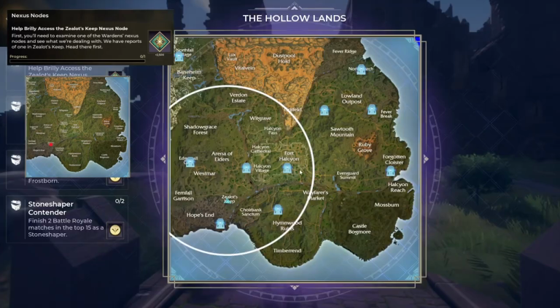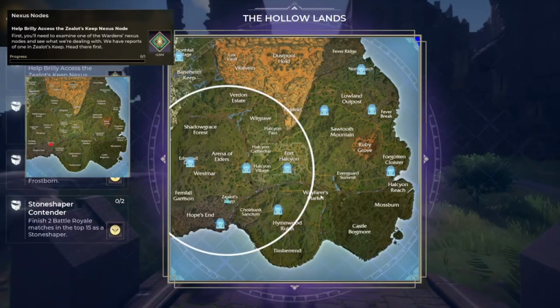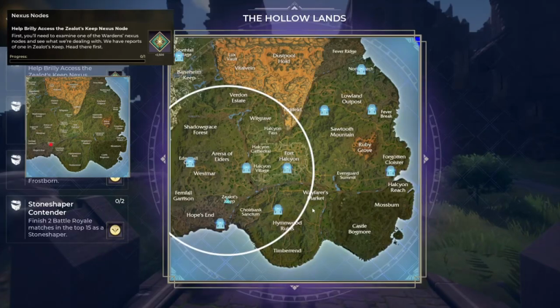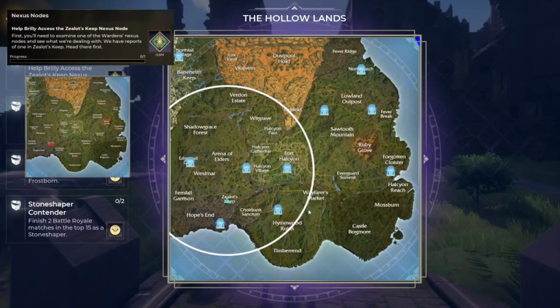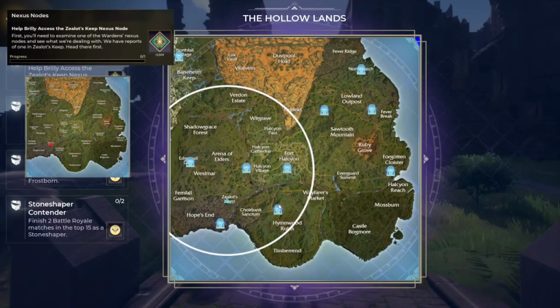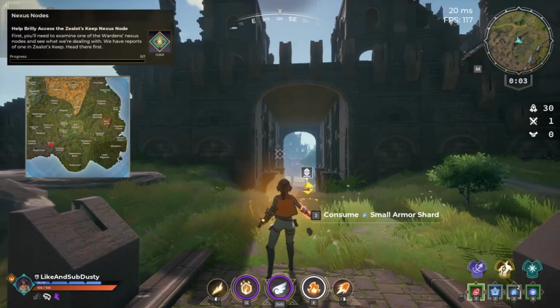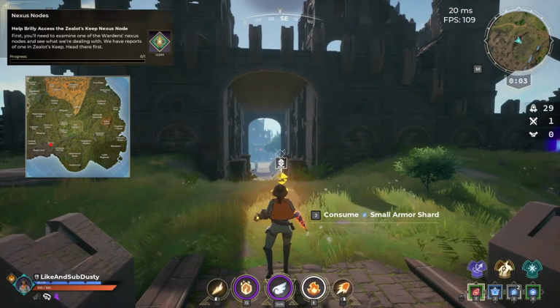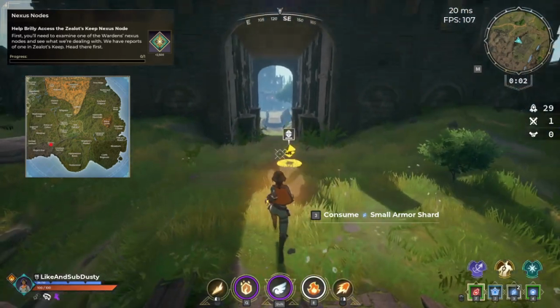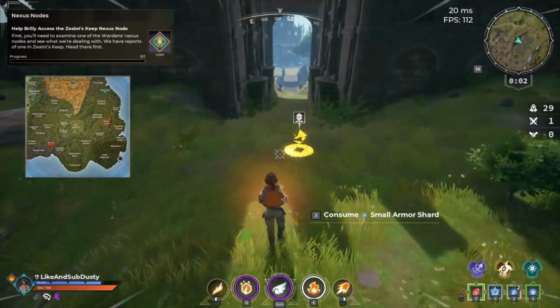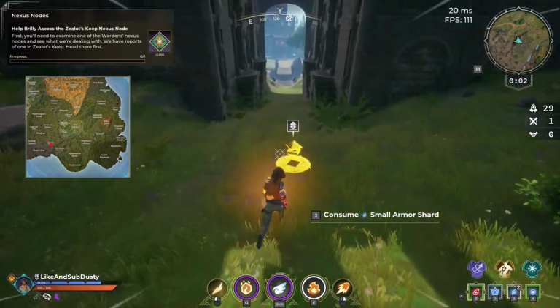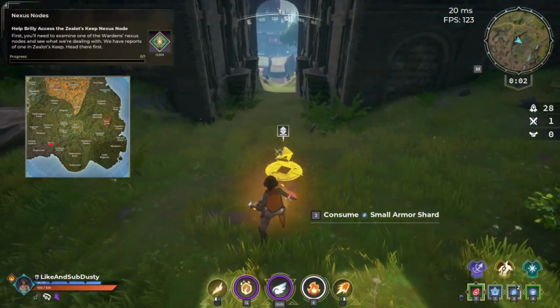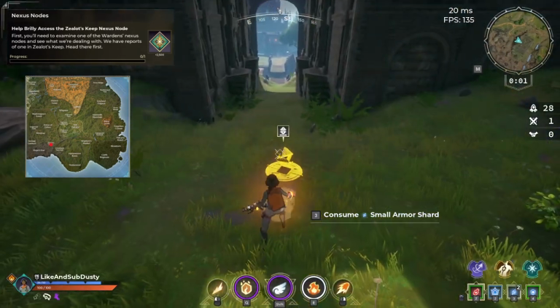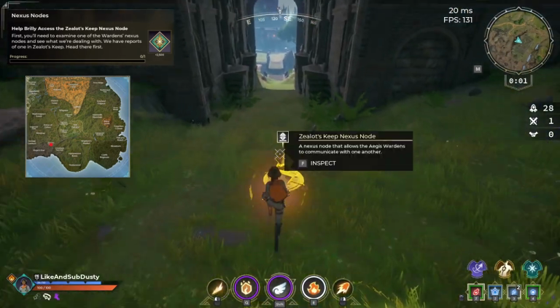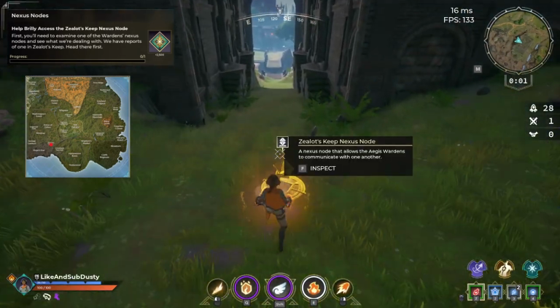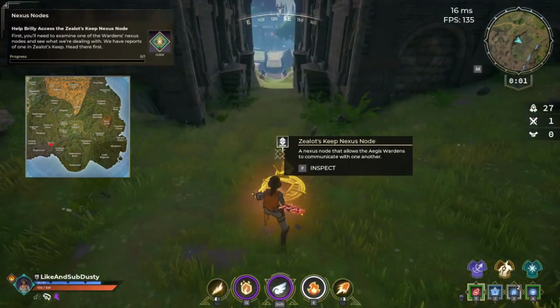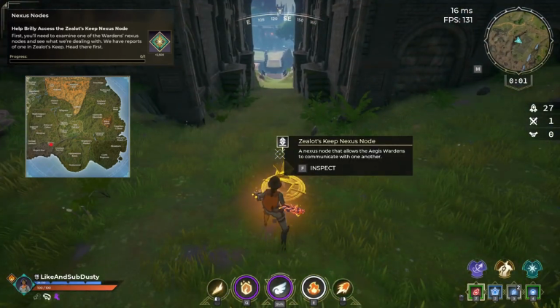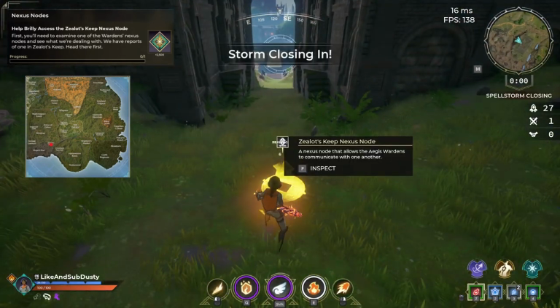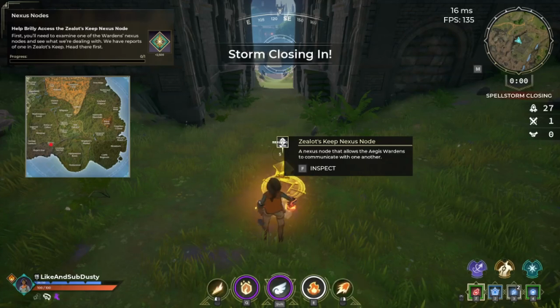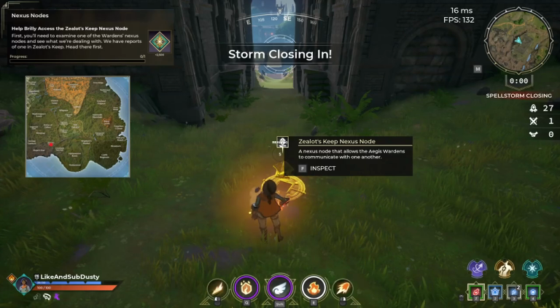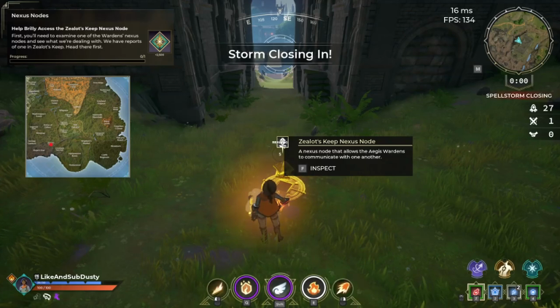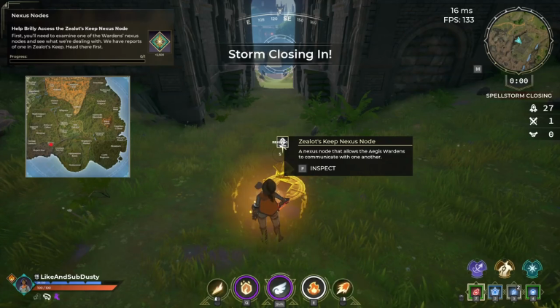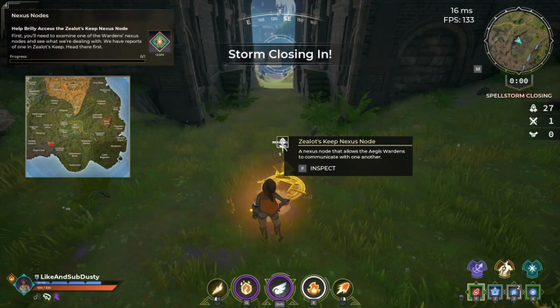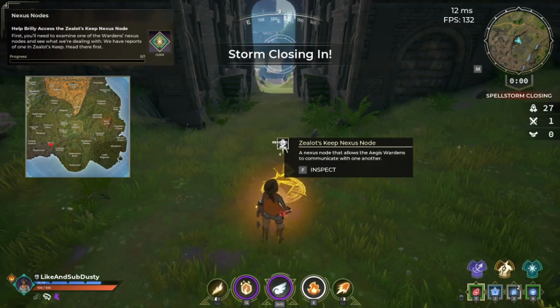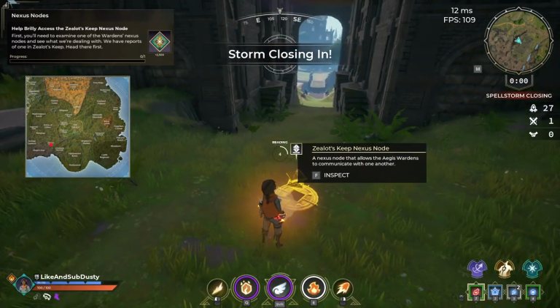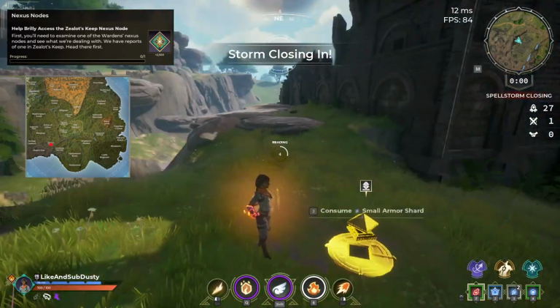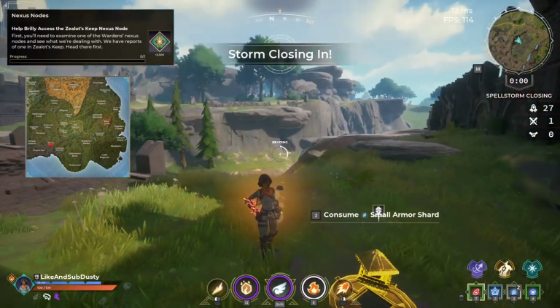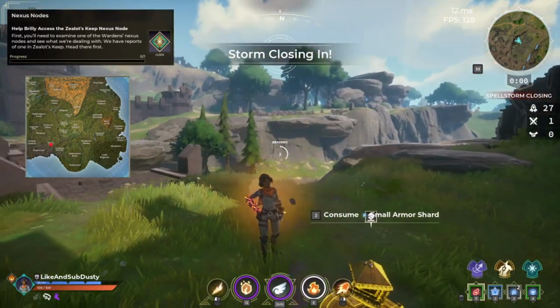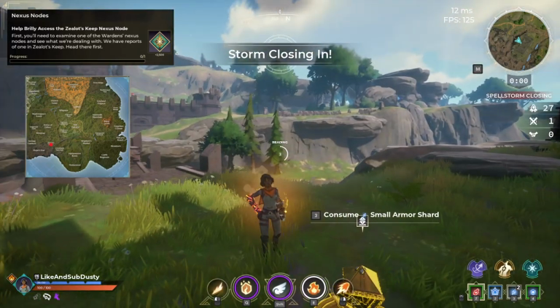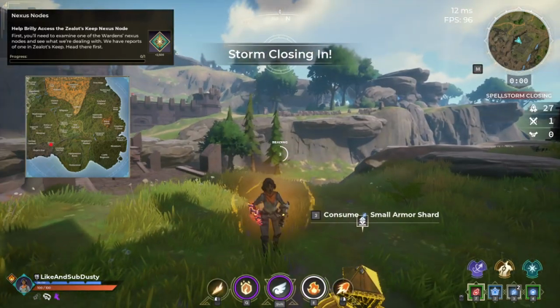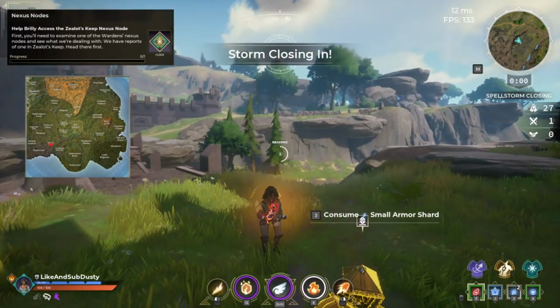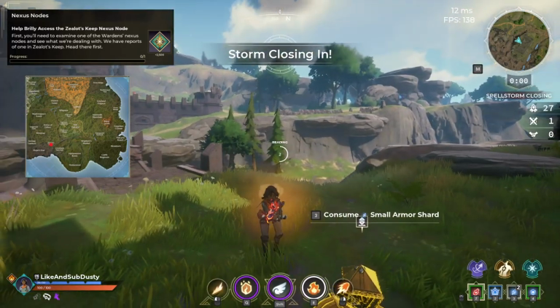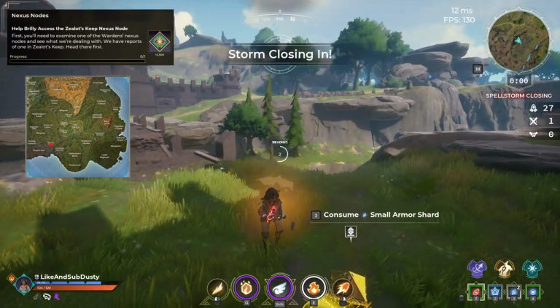For the Nexus Nodes quest, simply go to the north side of Zealot's Keep and interact with the node at the front entrance.